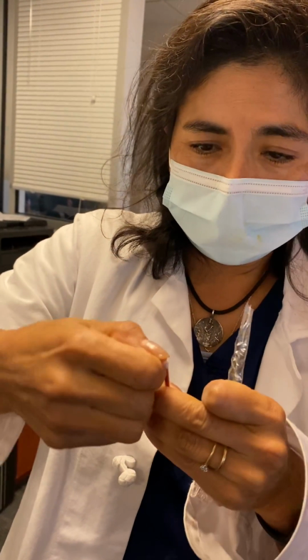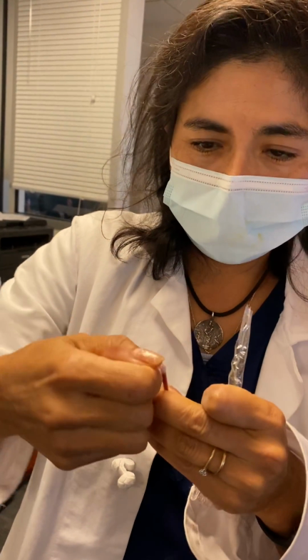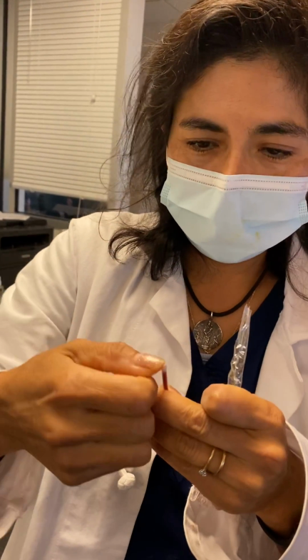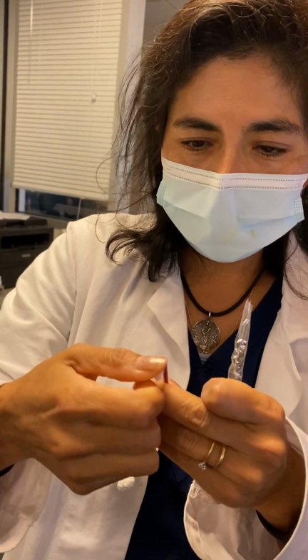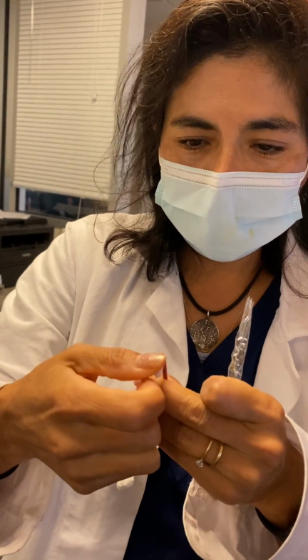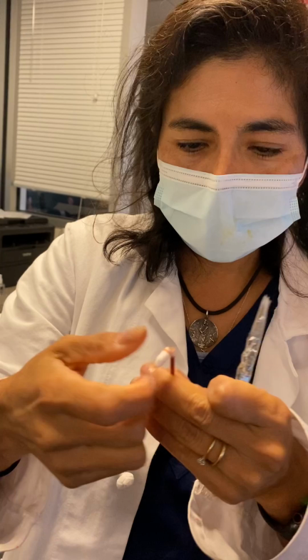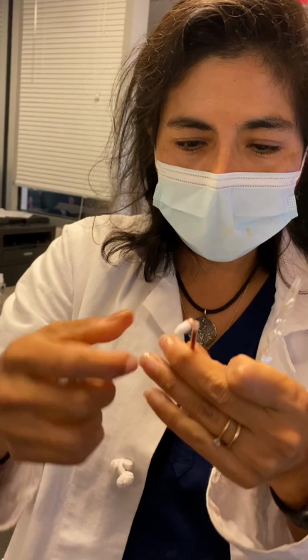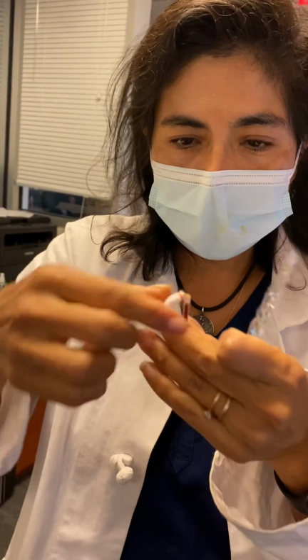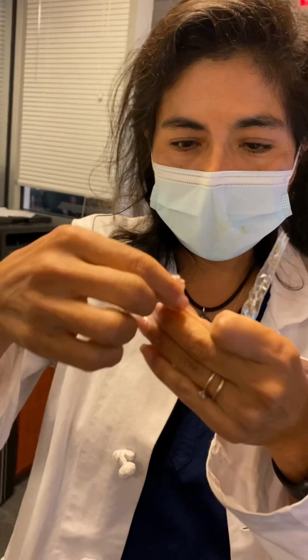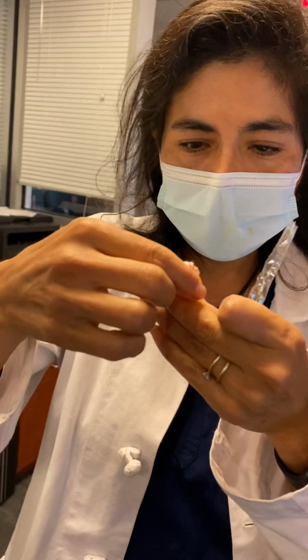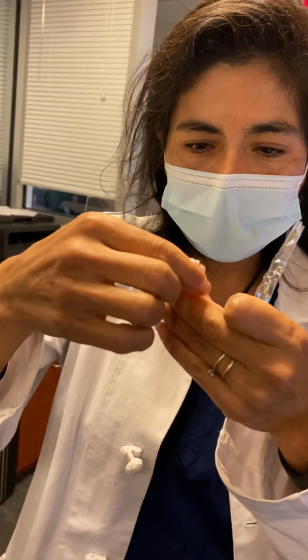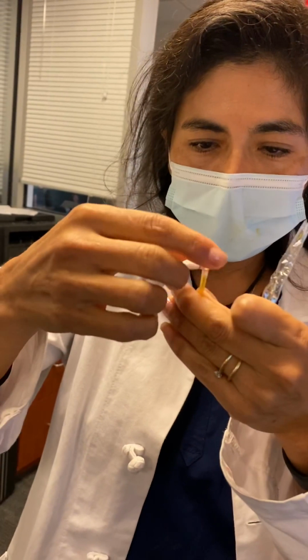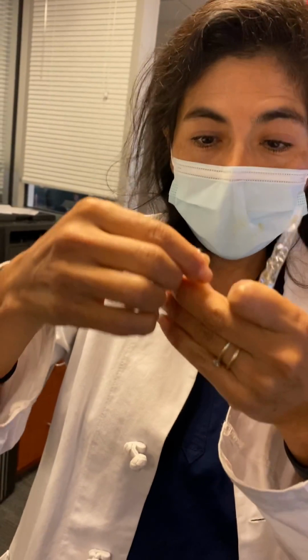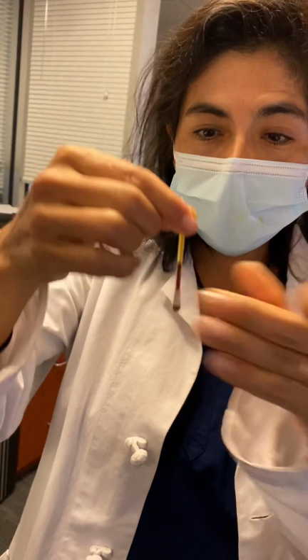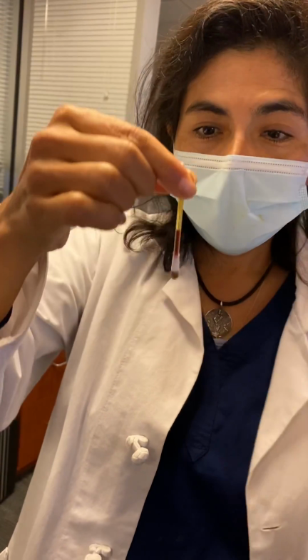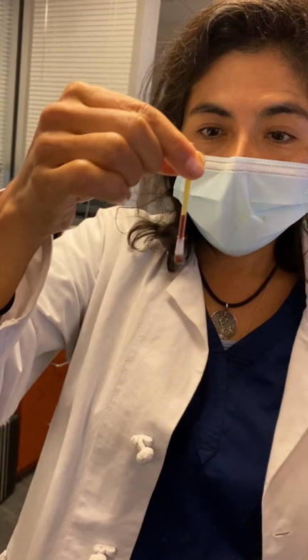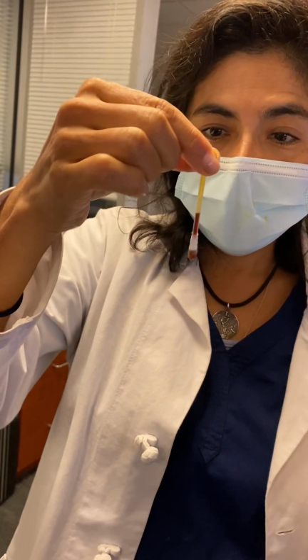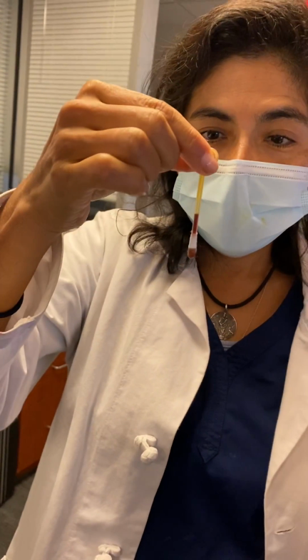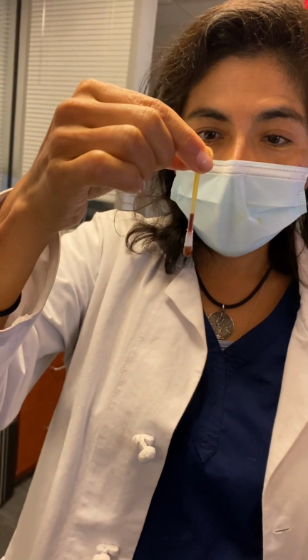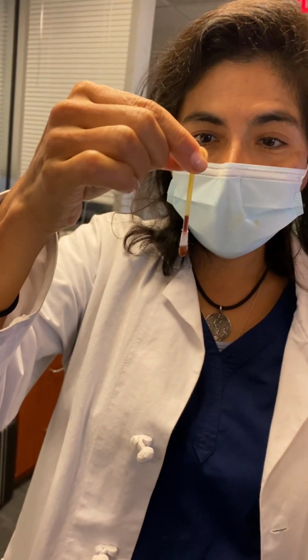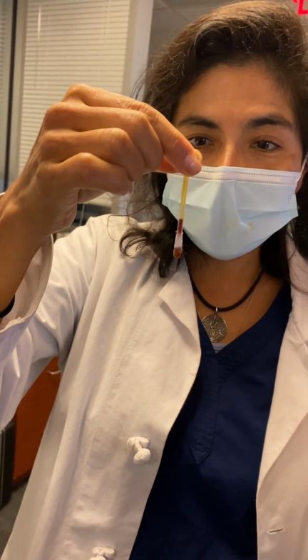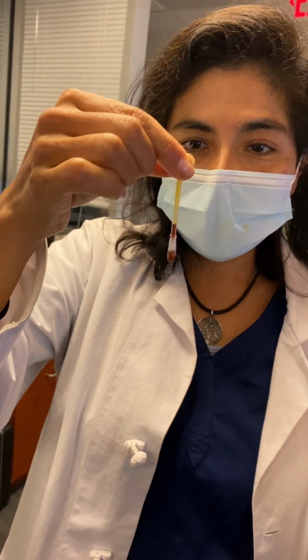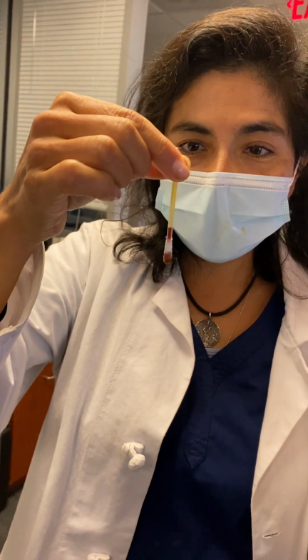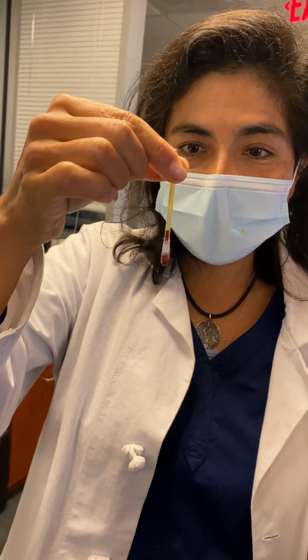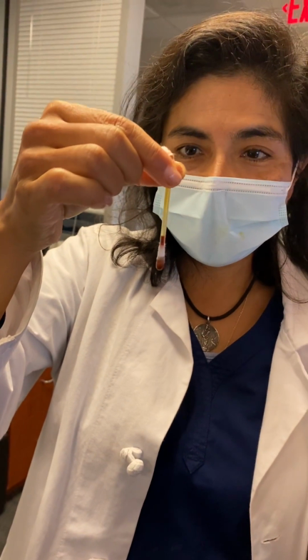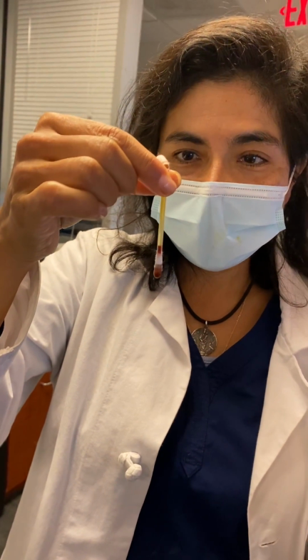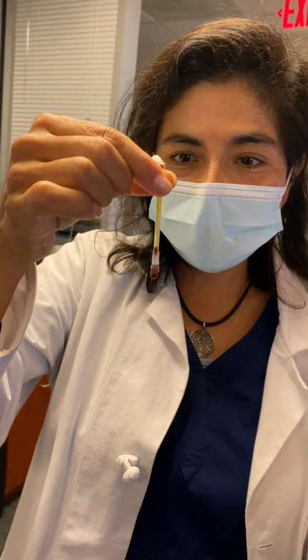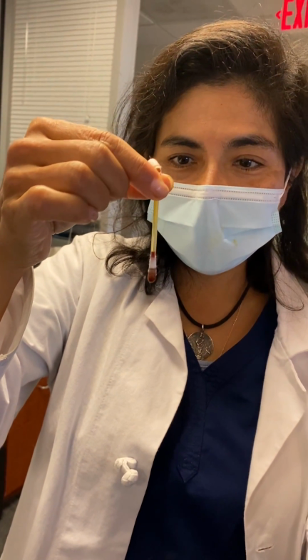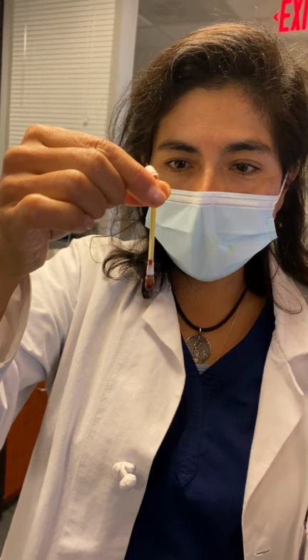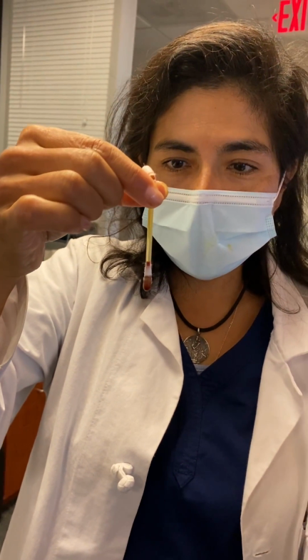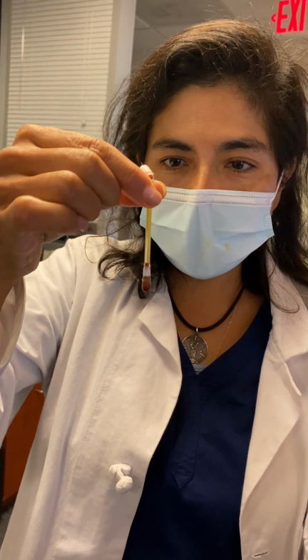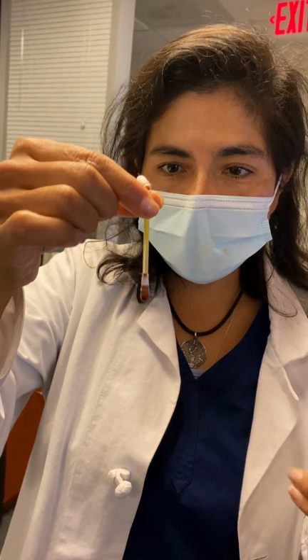Snap it. Oh, very cool — look at that, that's so cool. Capillary action.